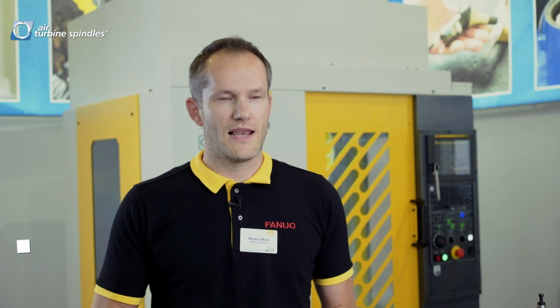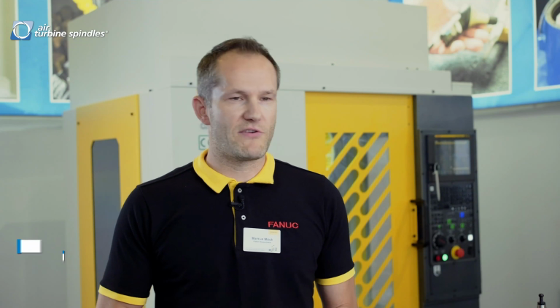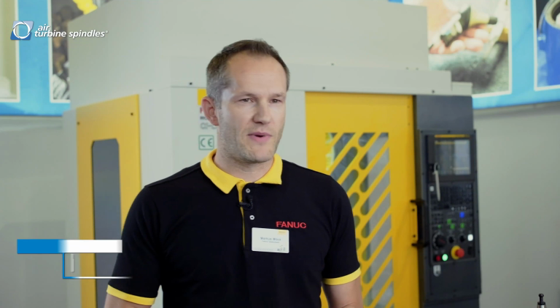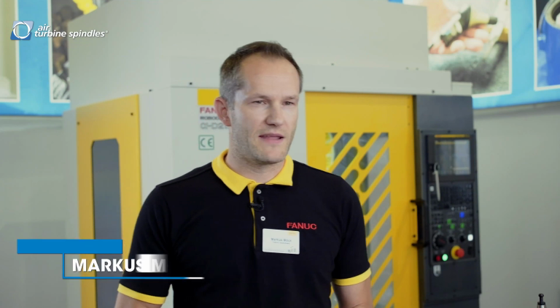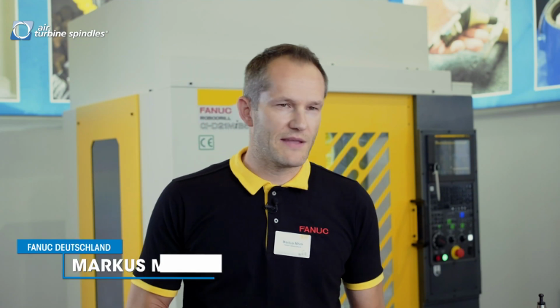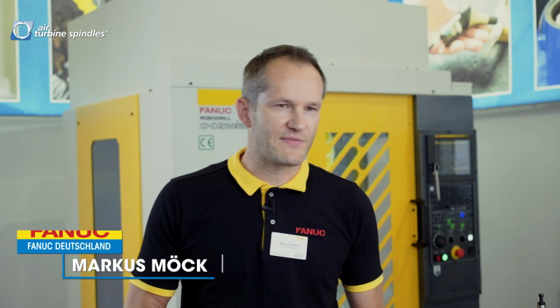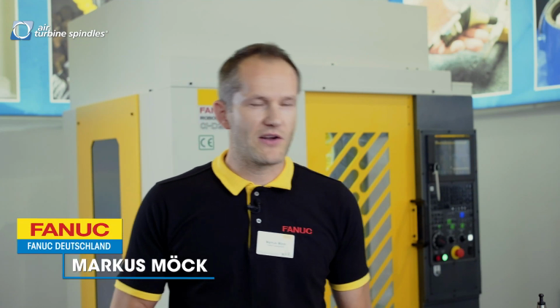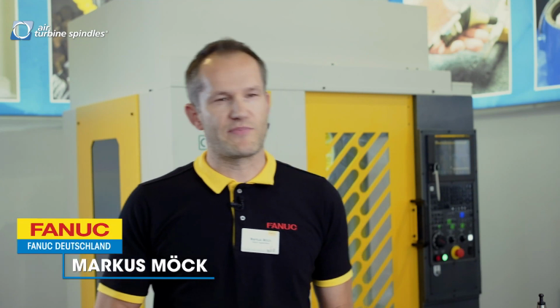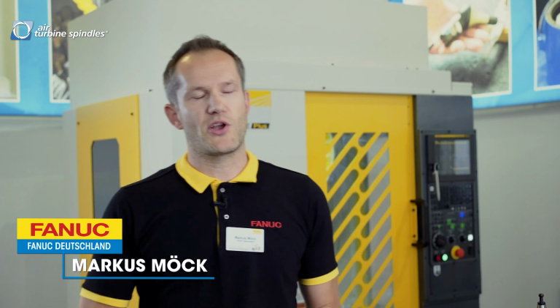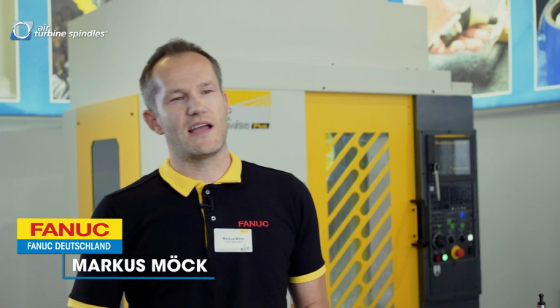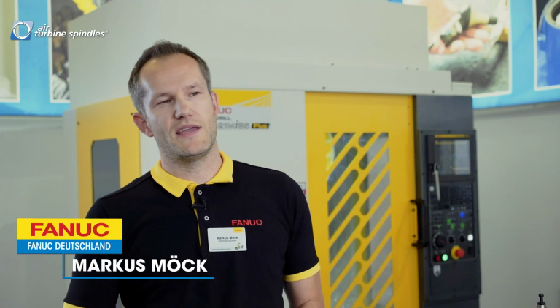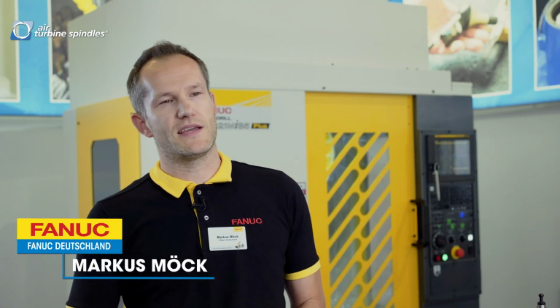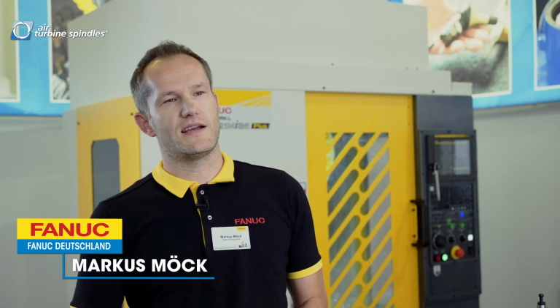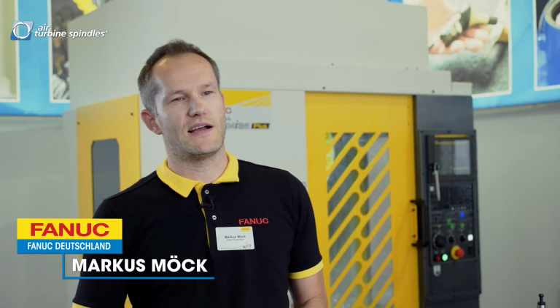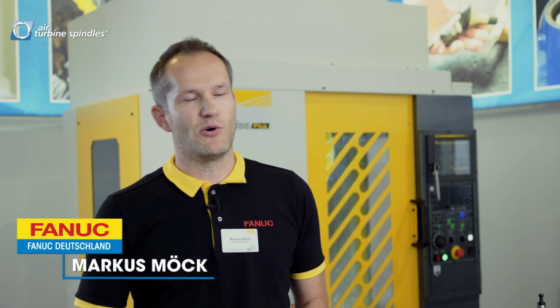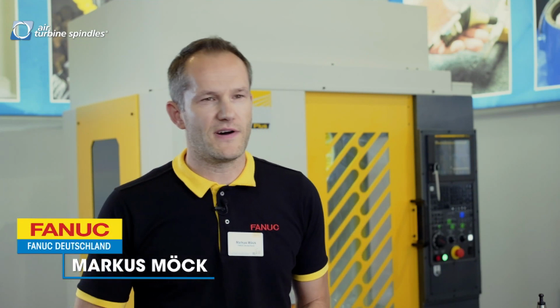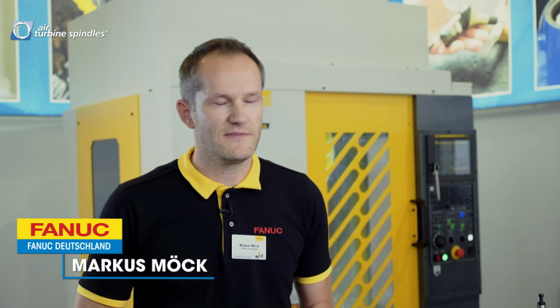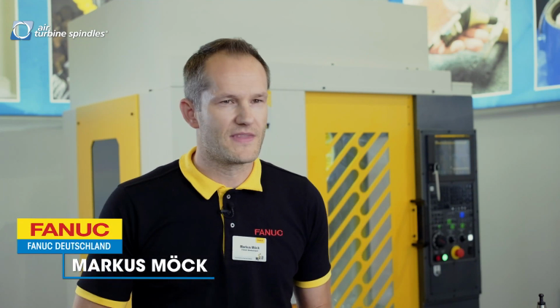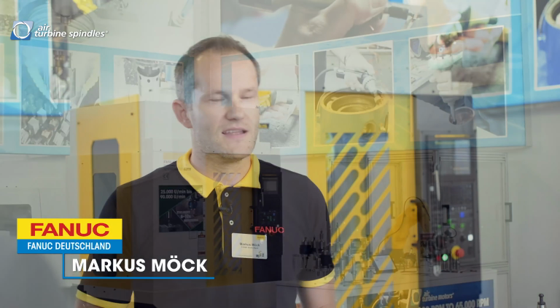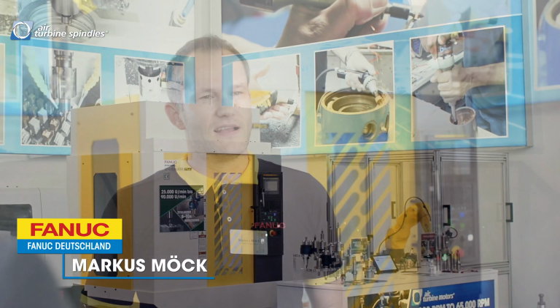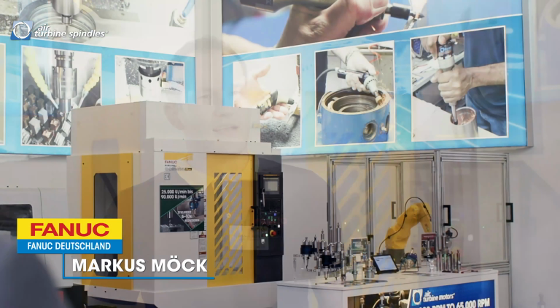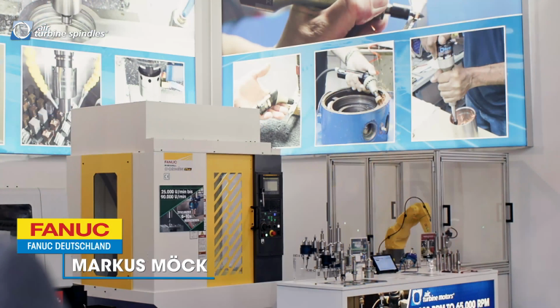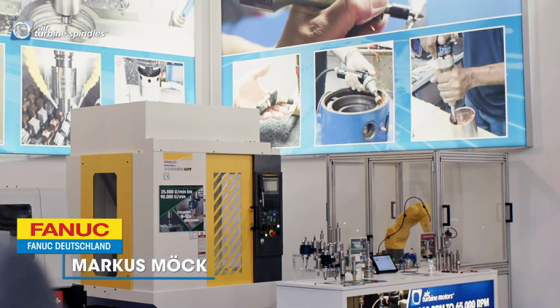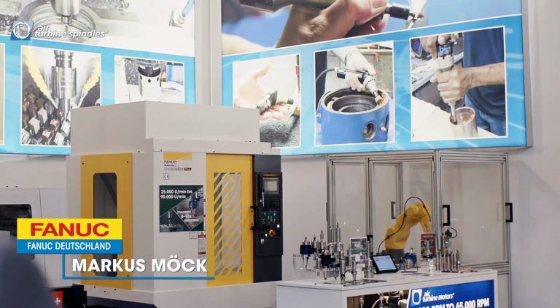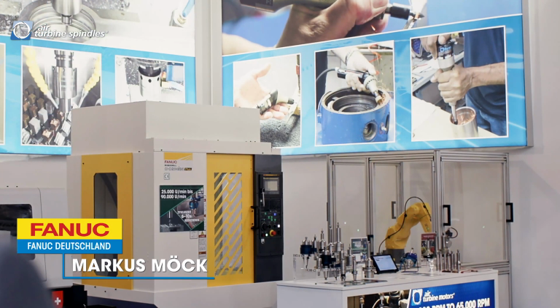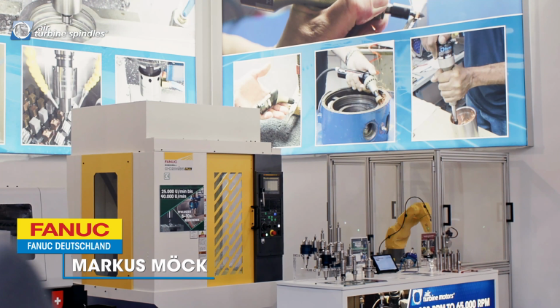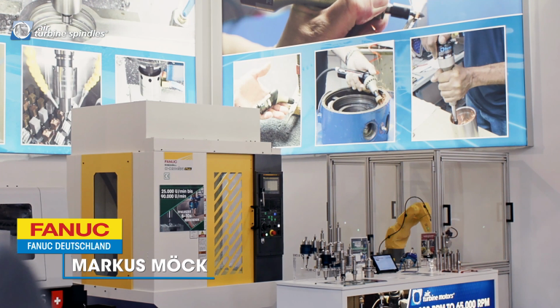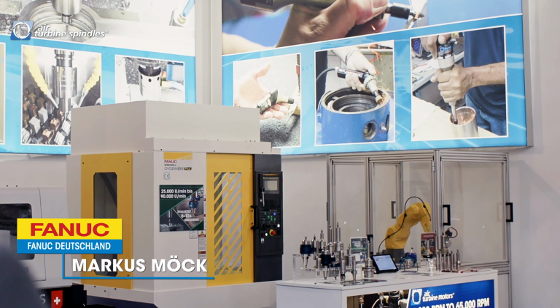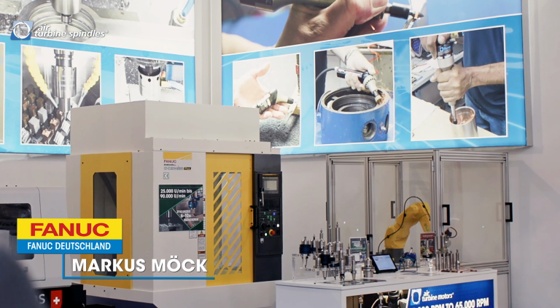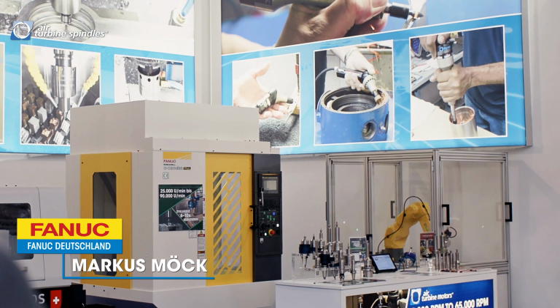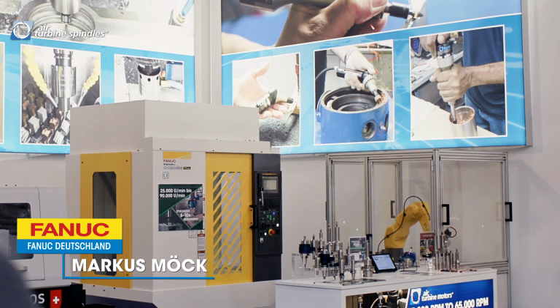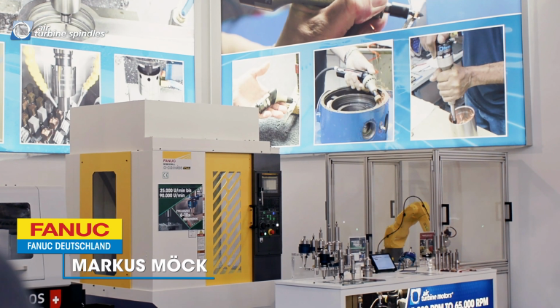Hello everybody, my name is Markus Möck. I'm here in Hannover on the booth of Airturbine Tools.